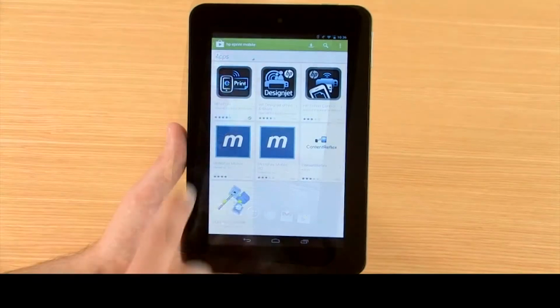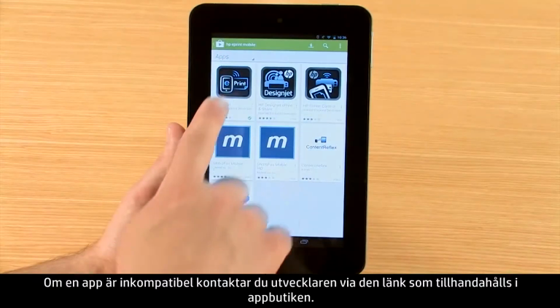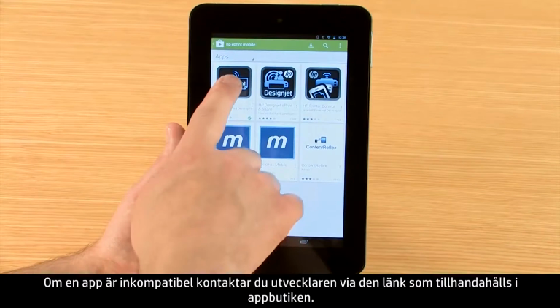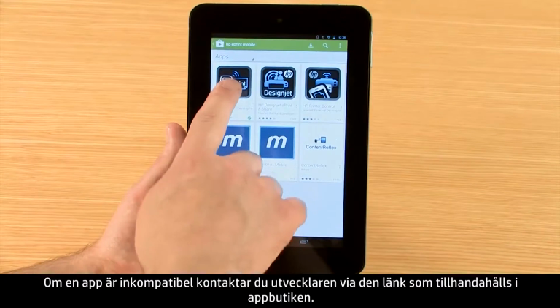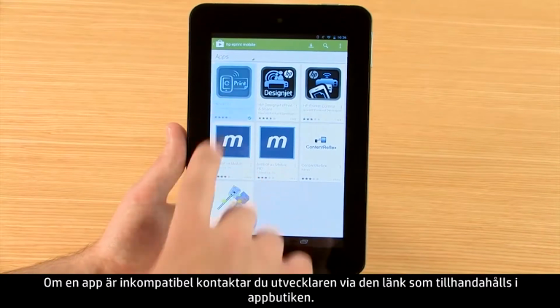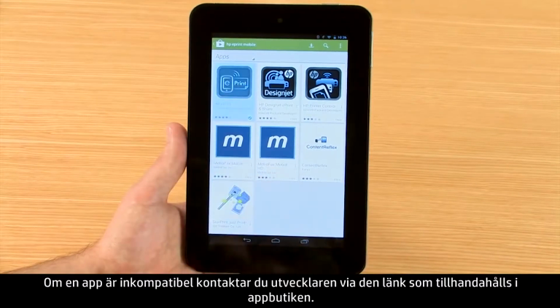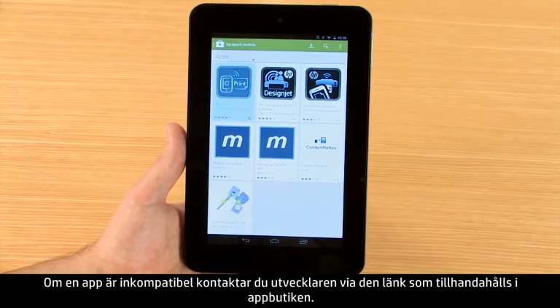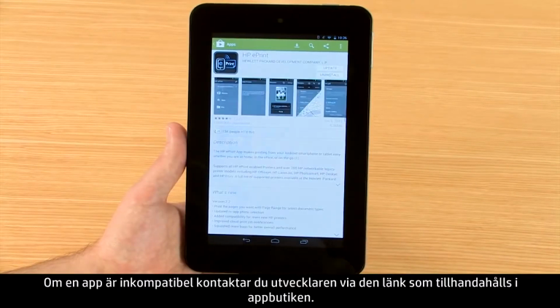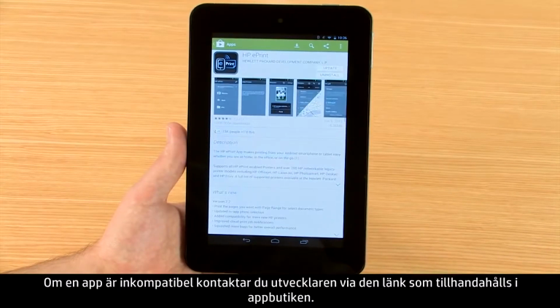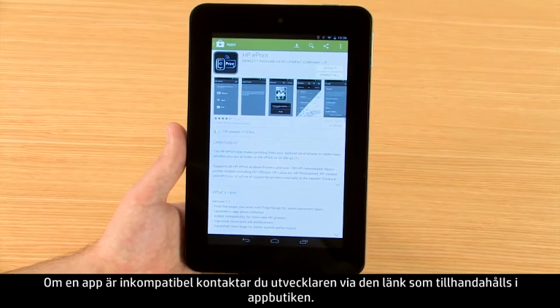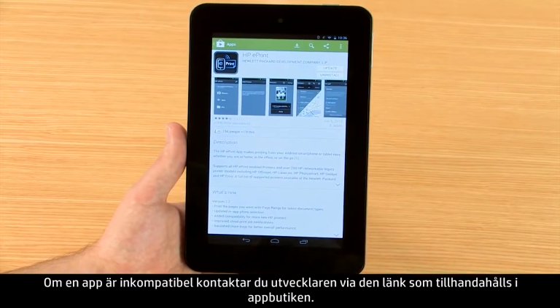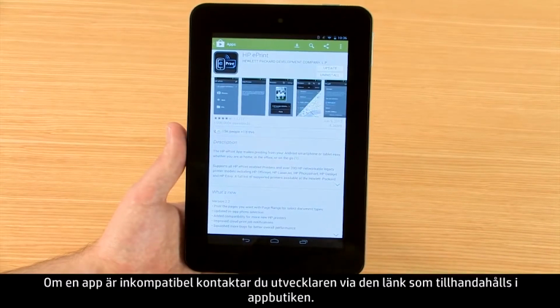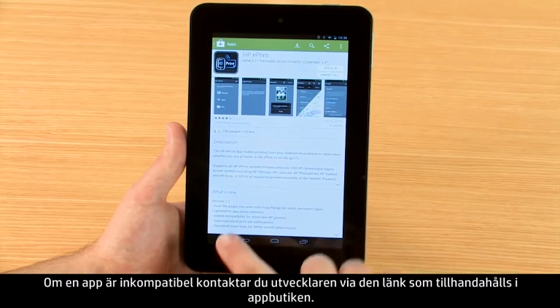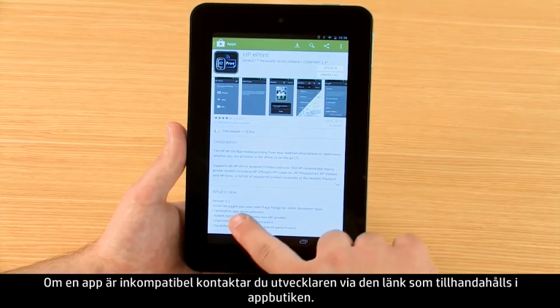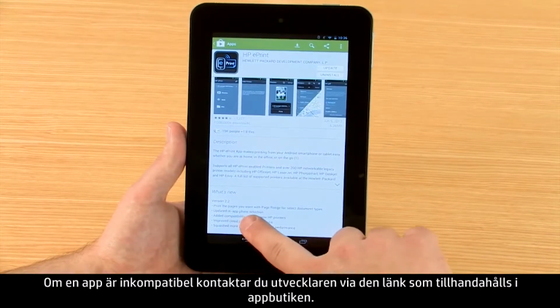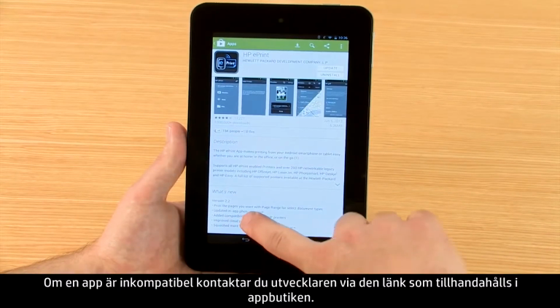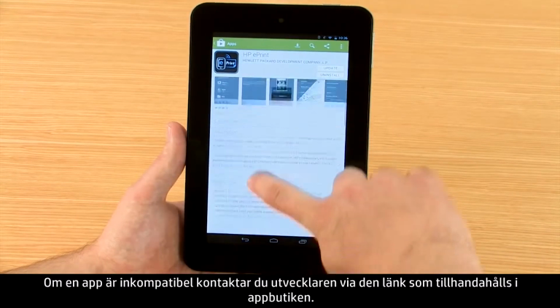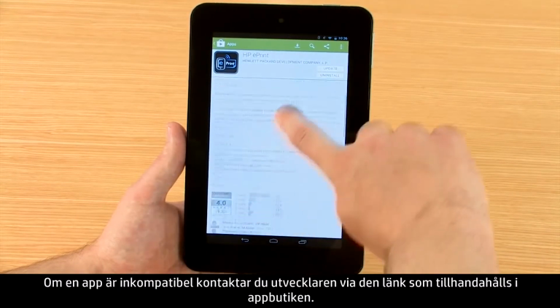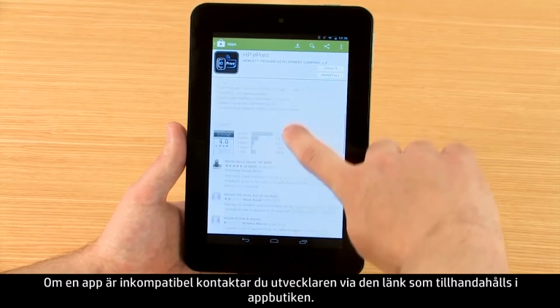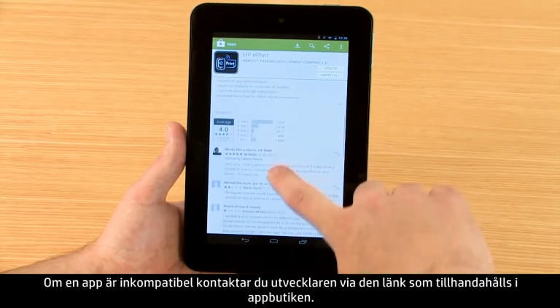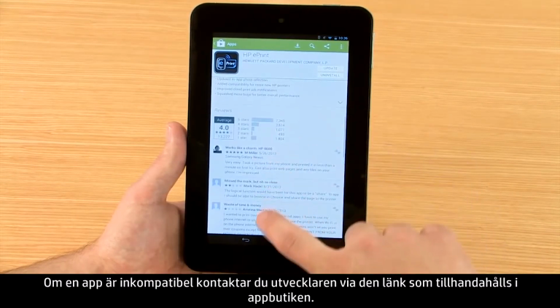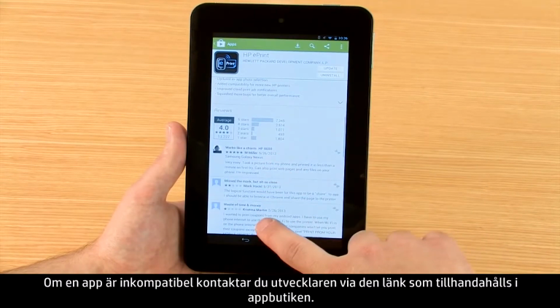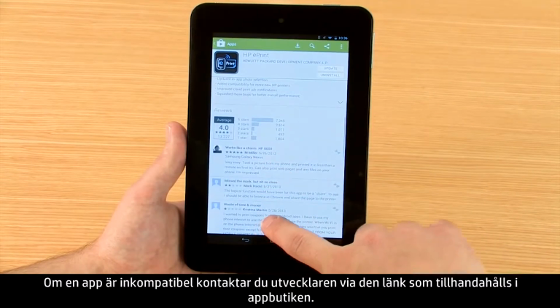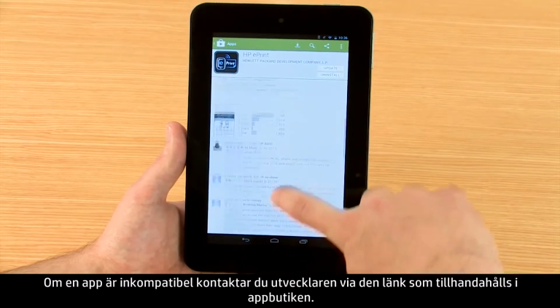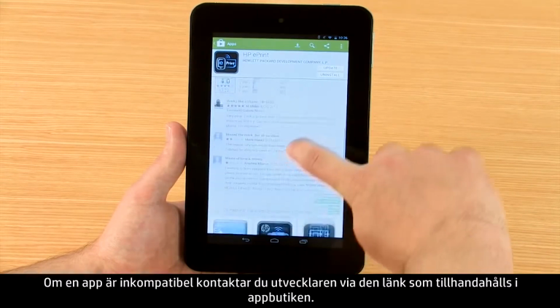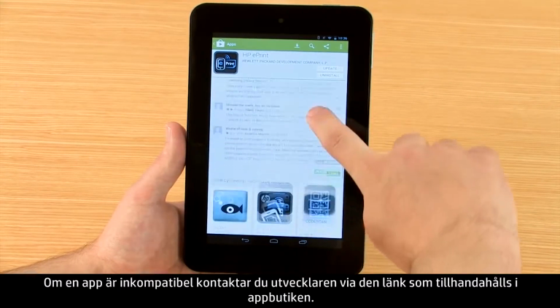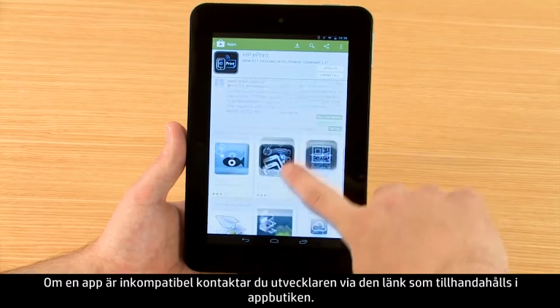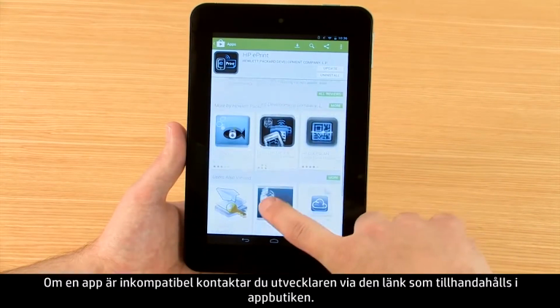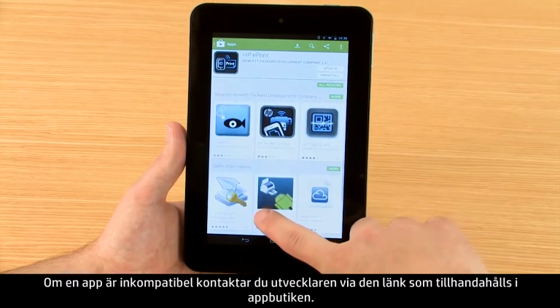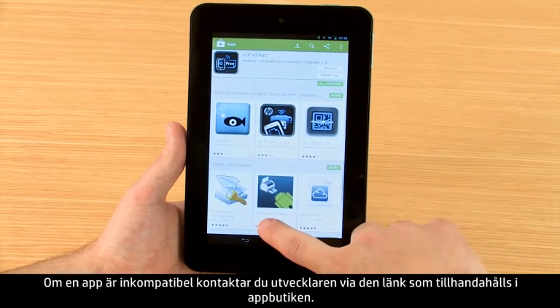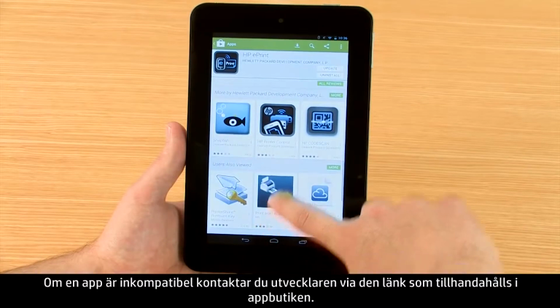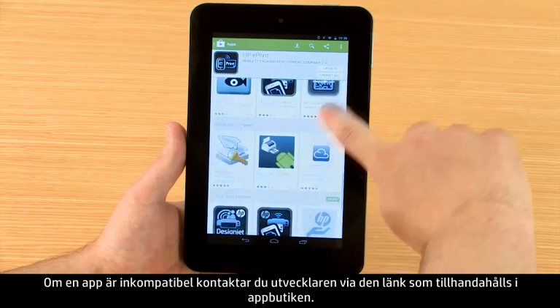If an app is incompatible, contact the developer via the link provided in the App Store.